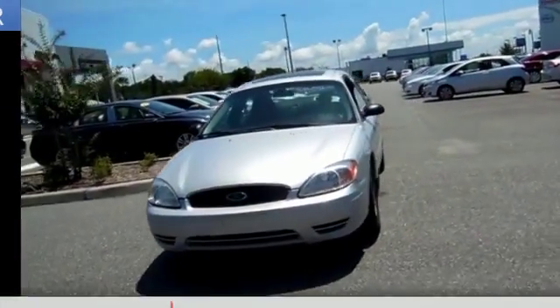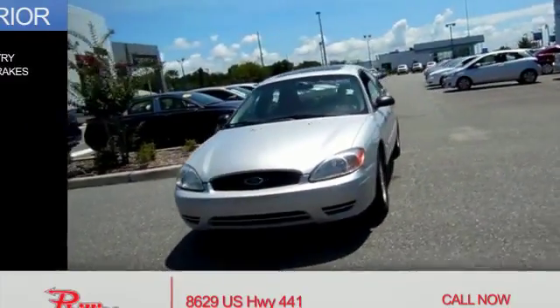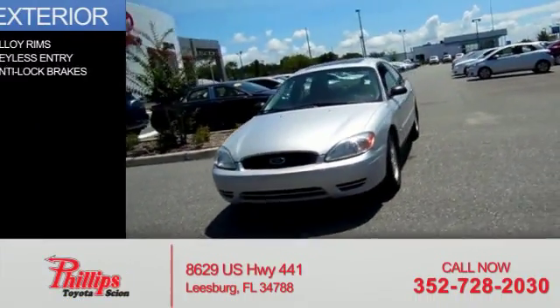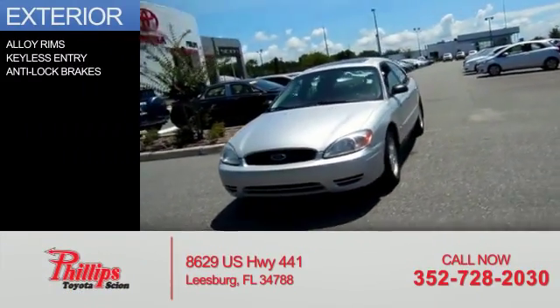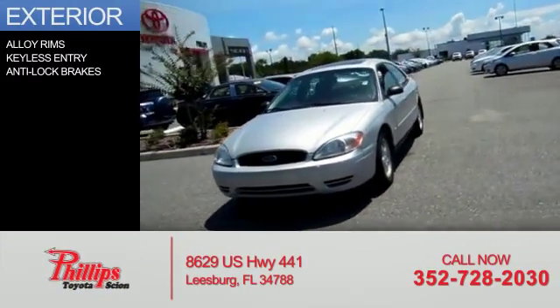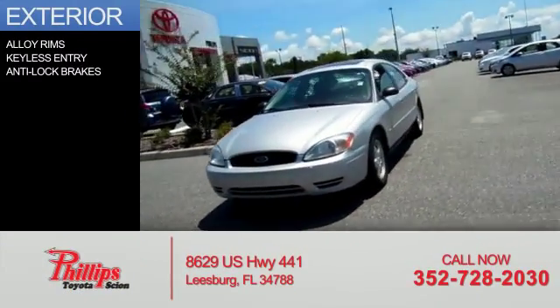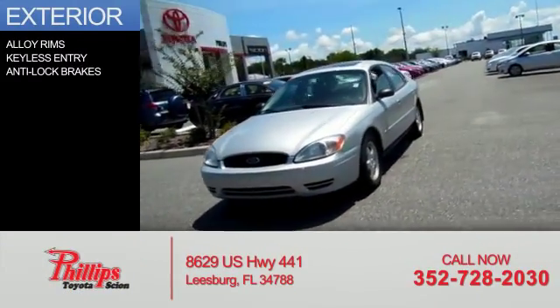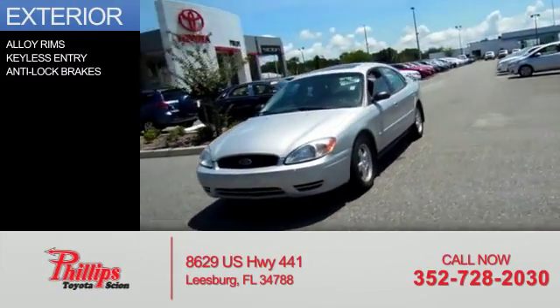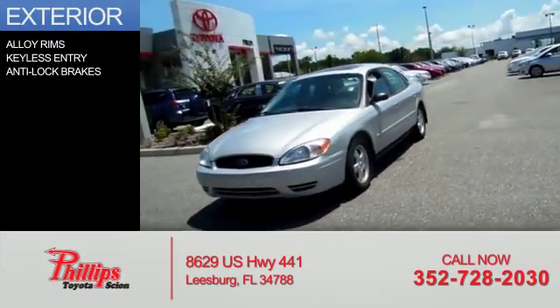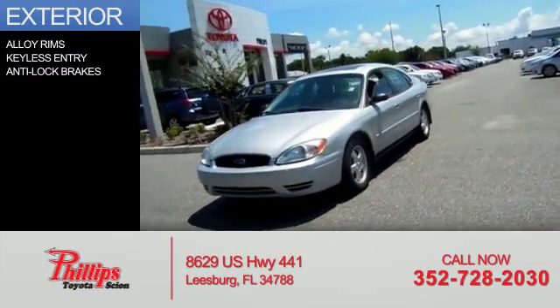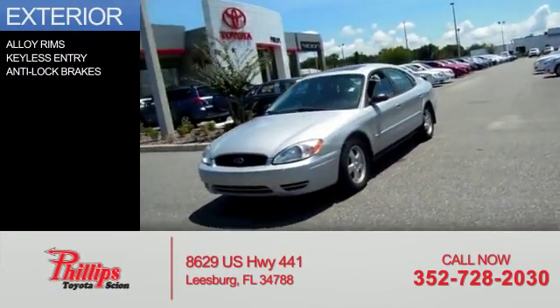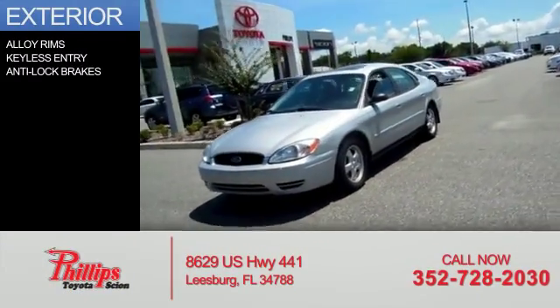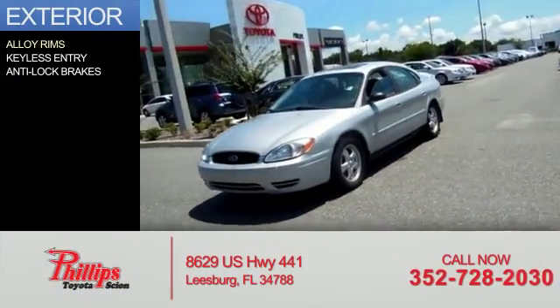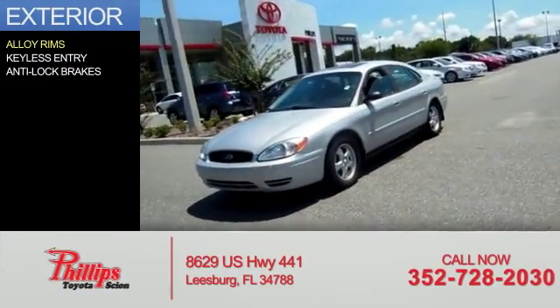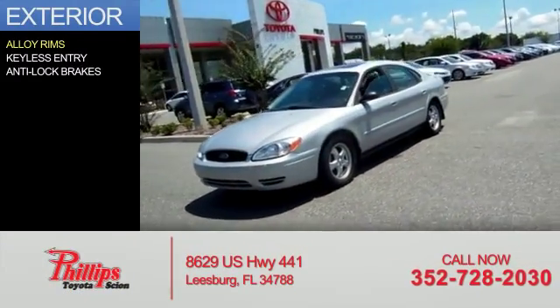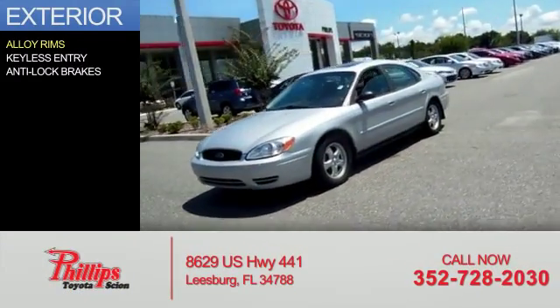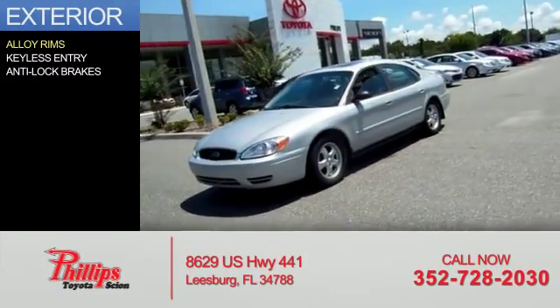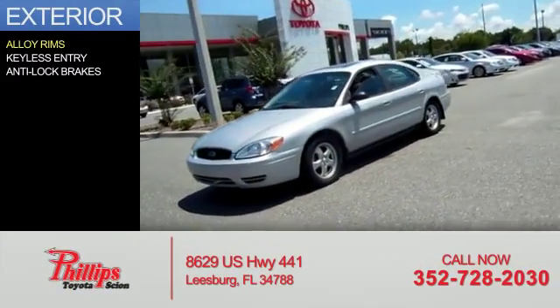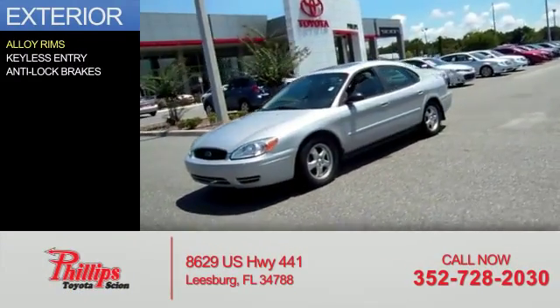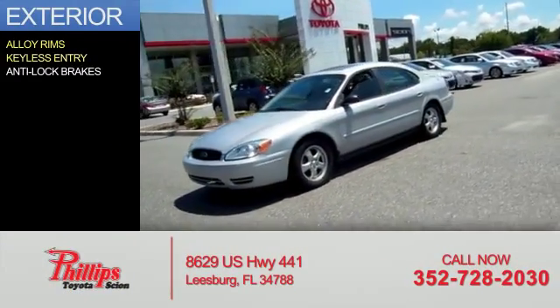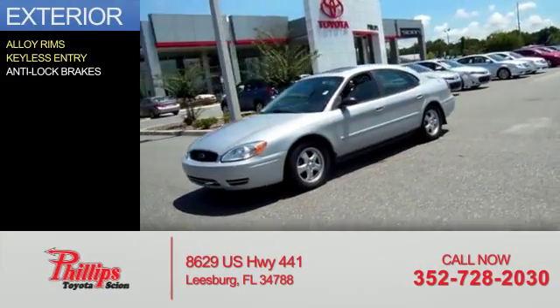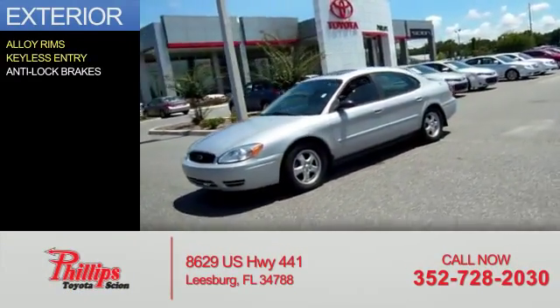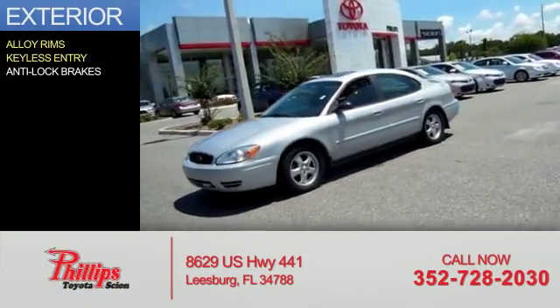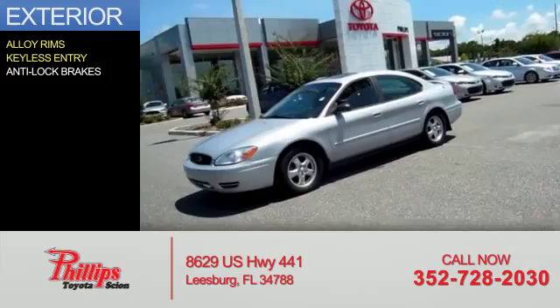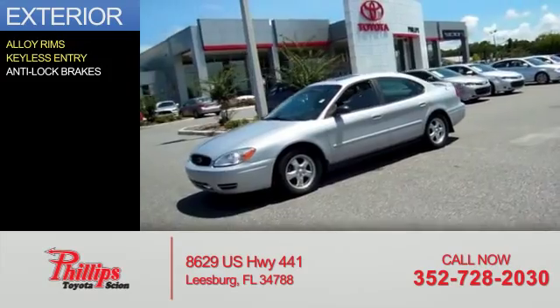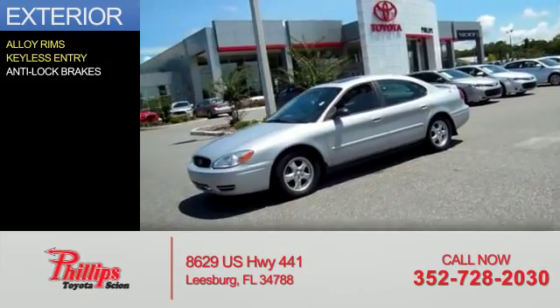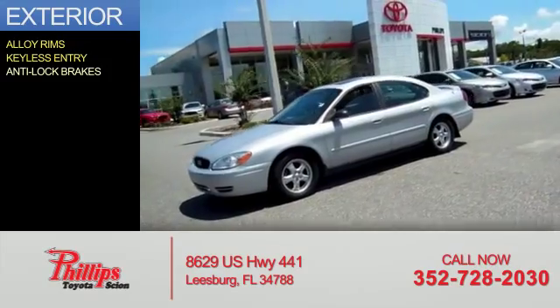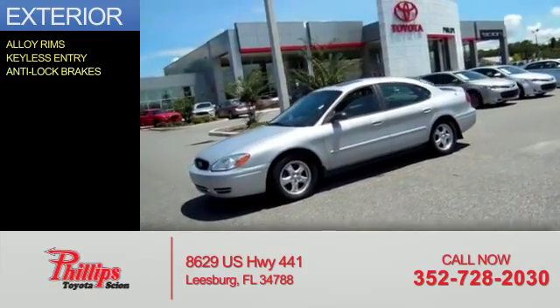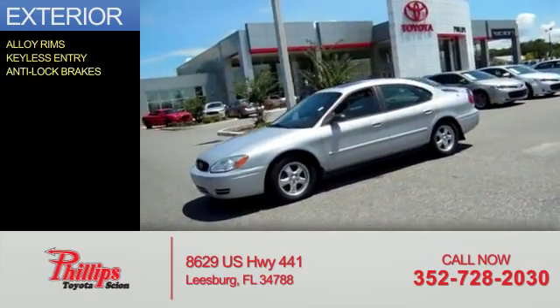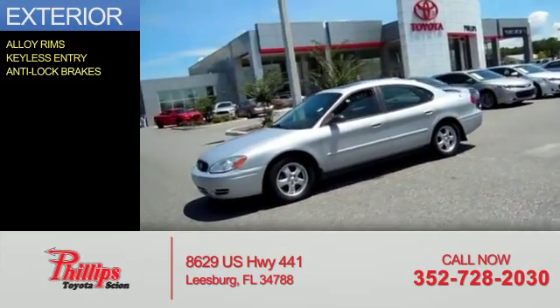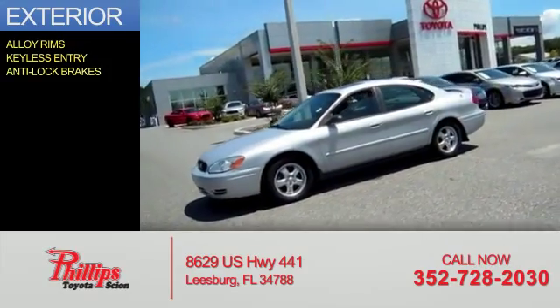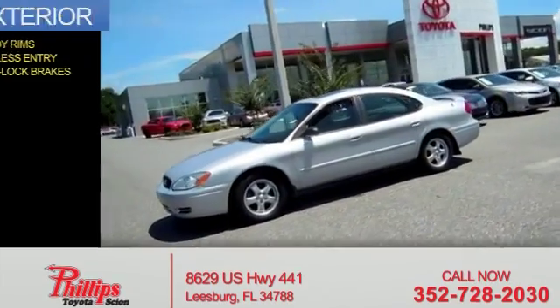The features include alloy rims, keyless entry, and anti-lock brakes.